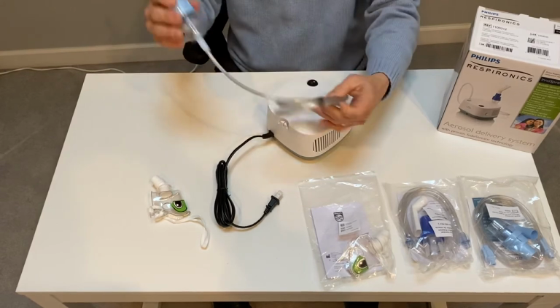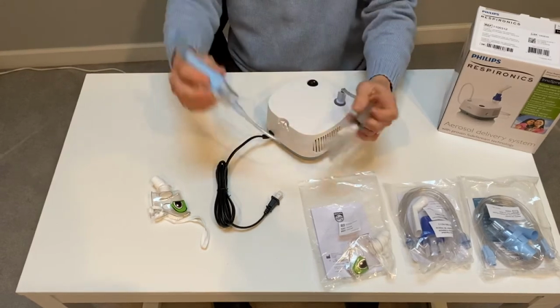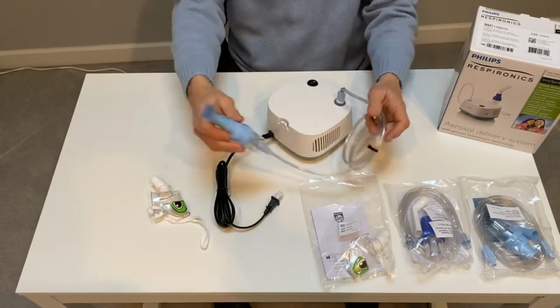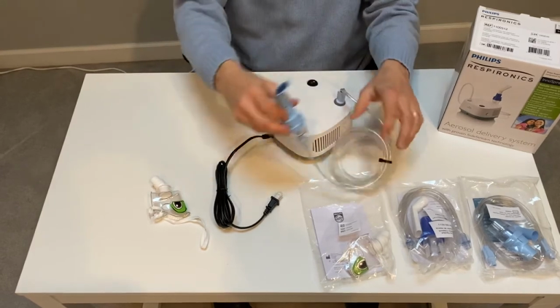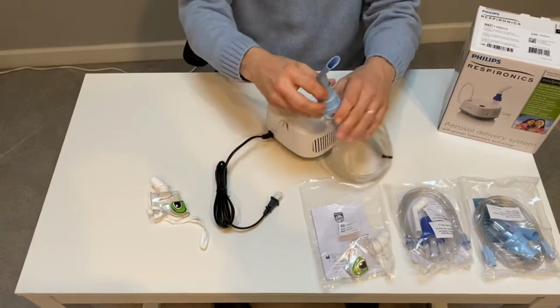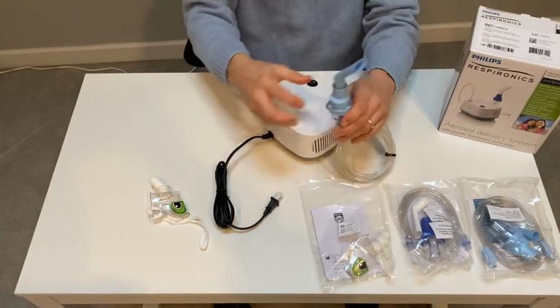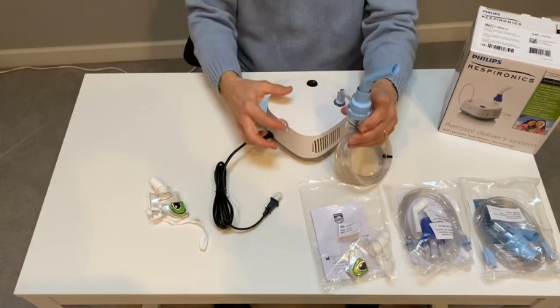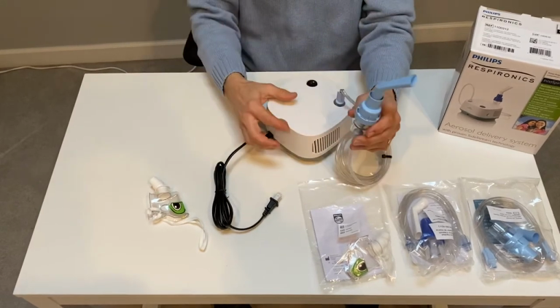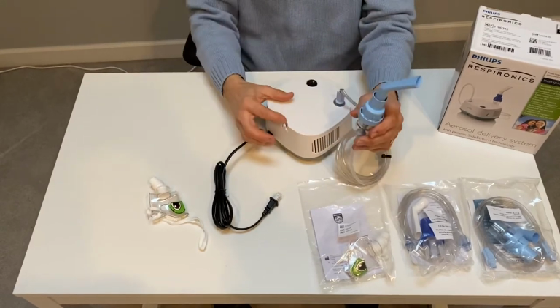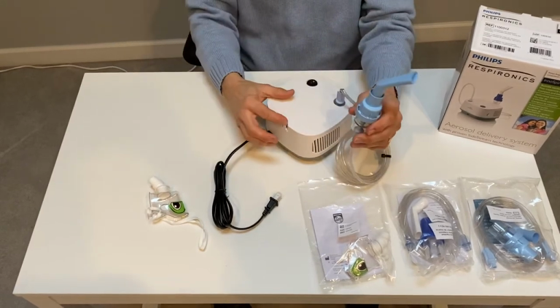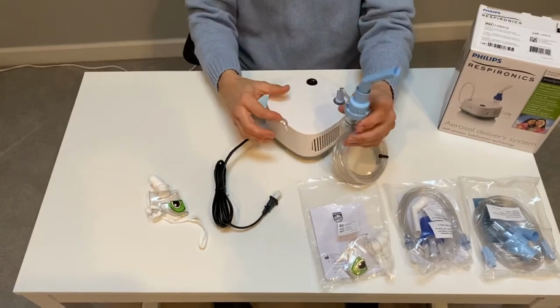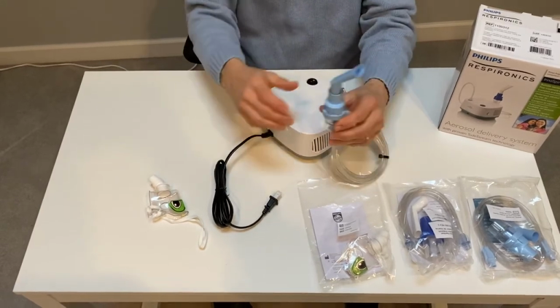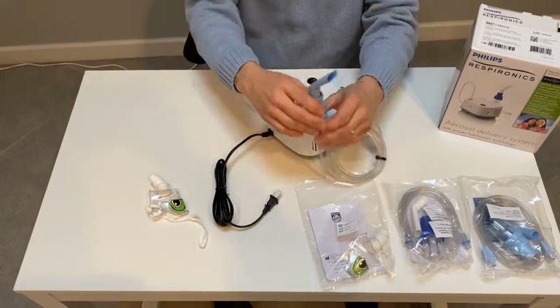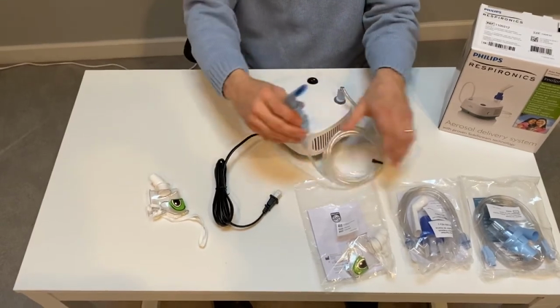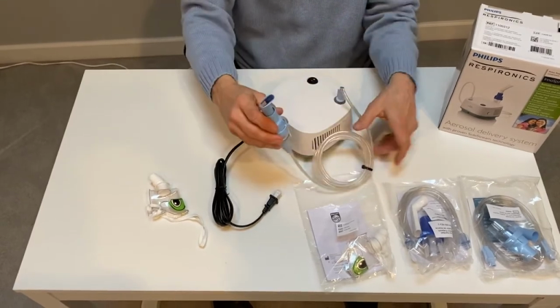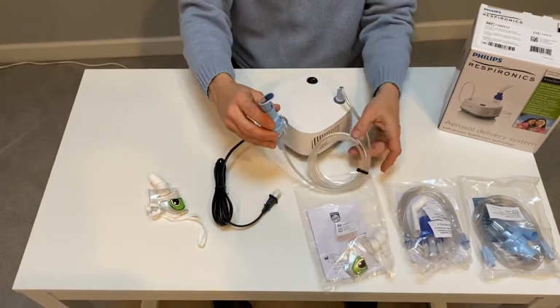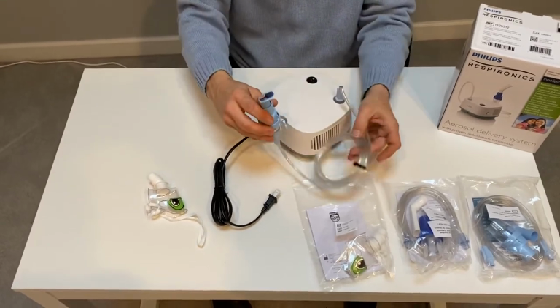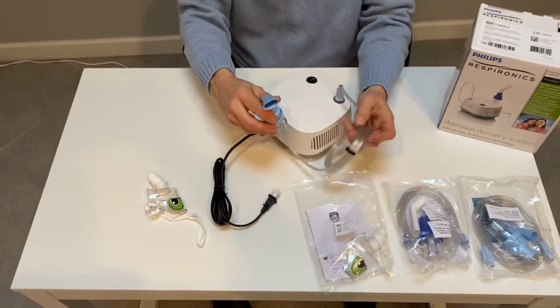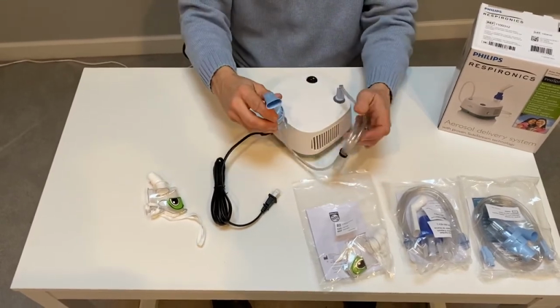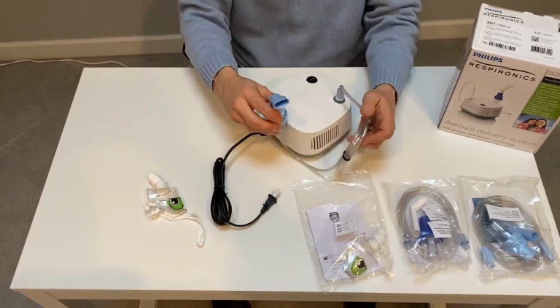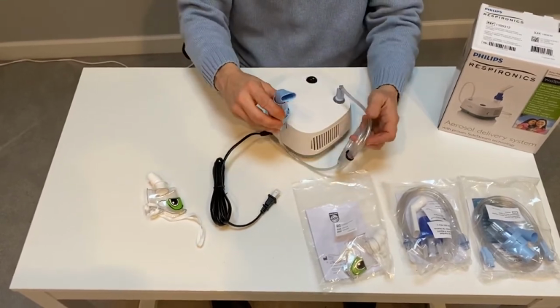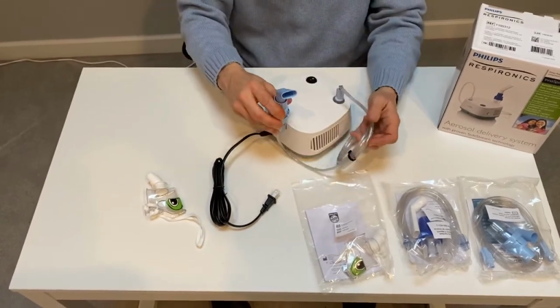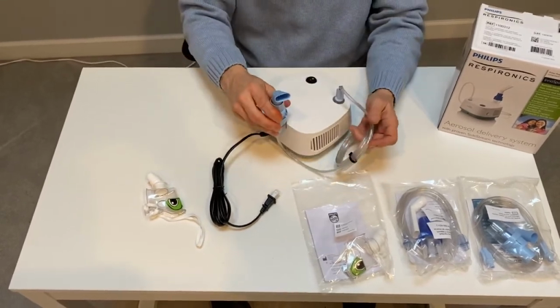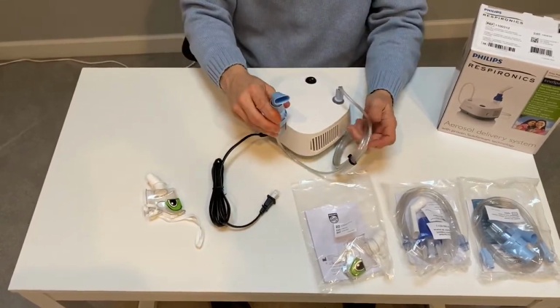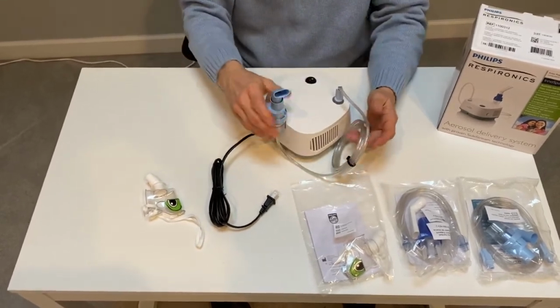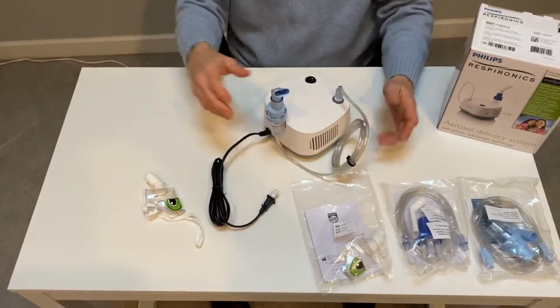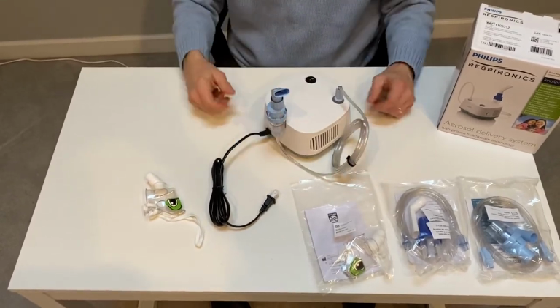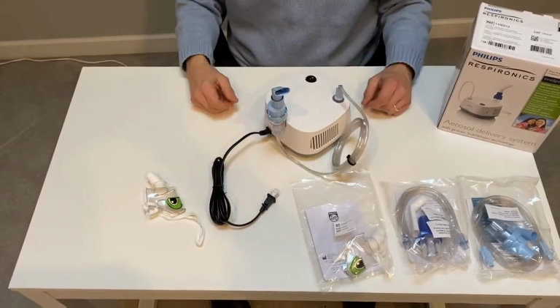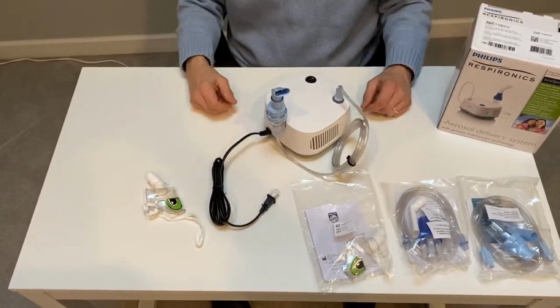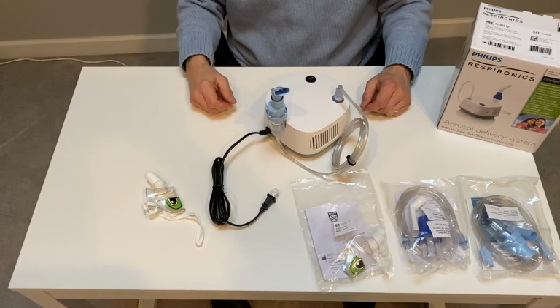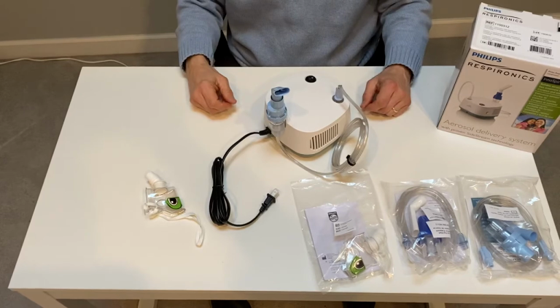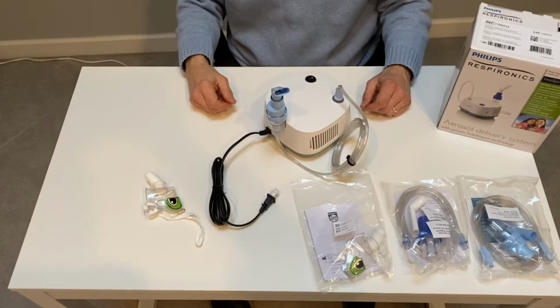If you notice, there's a cute little hook right here. You can hang the neb cup on it like this to get ready for the treatment.